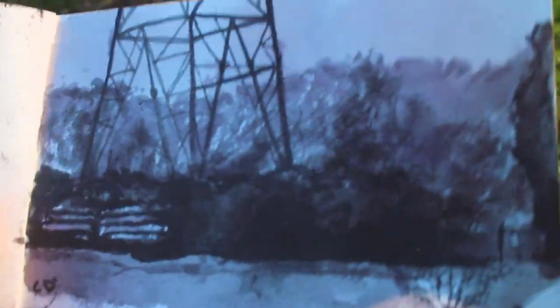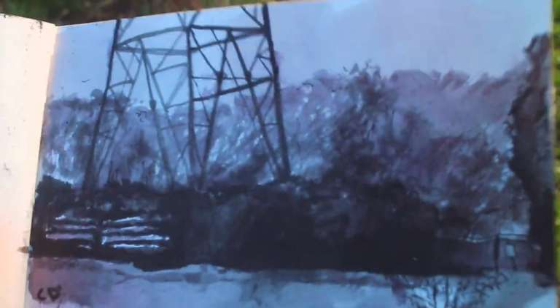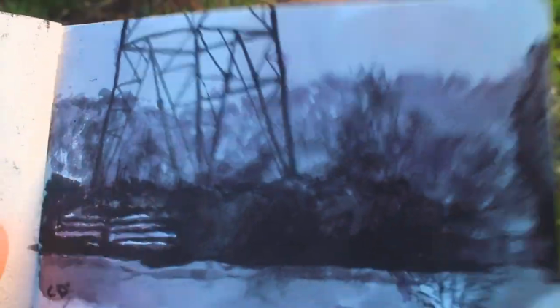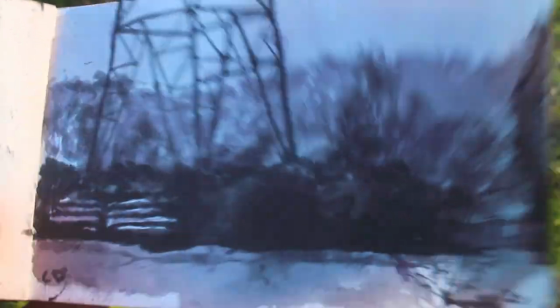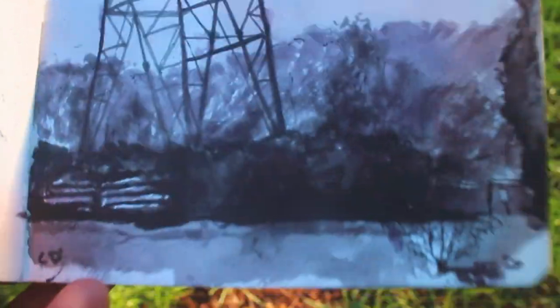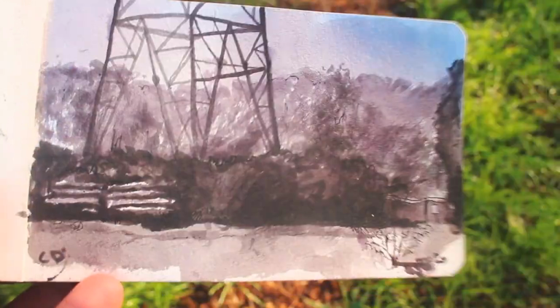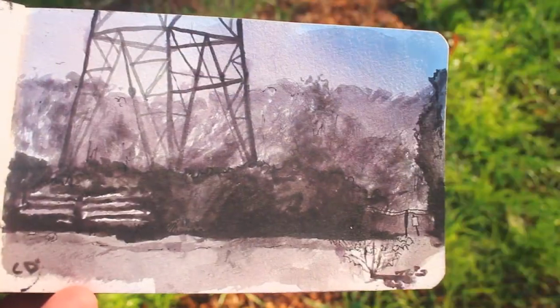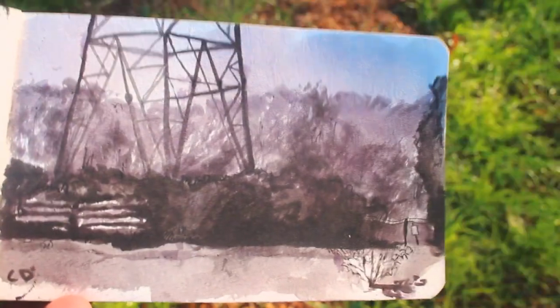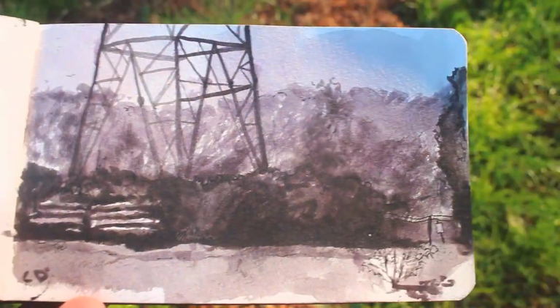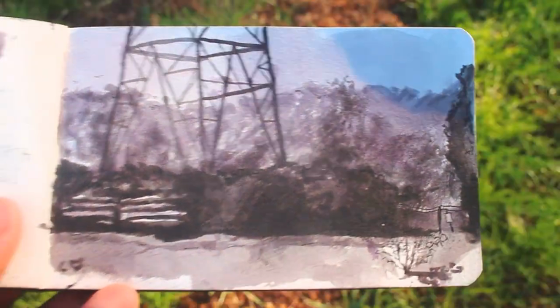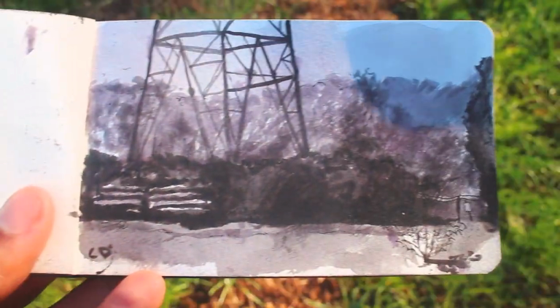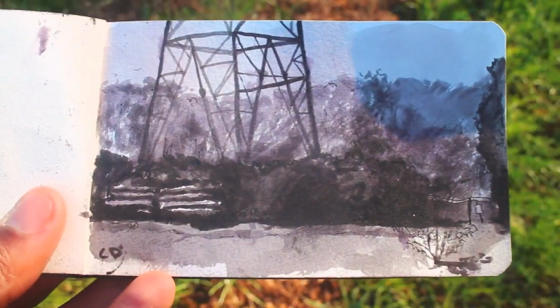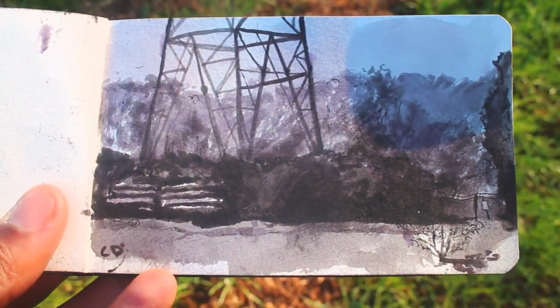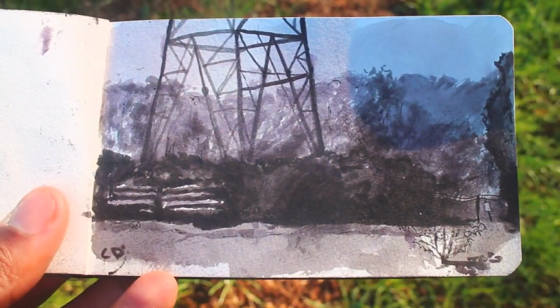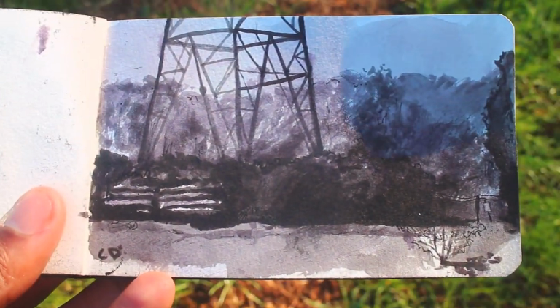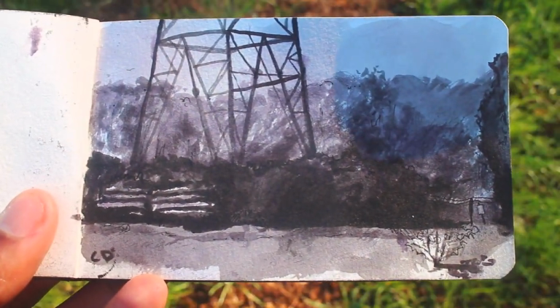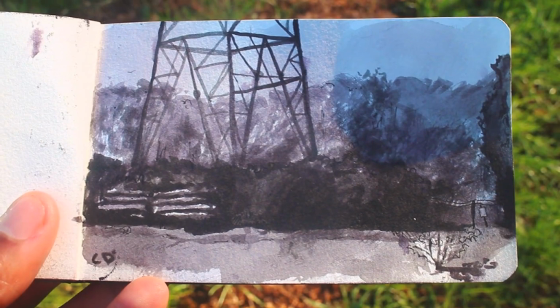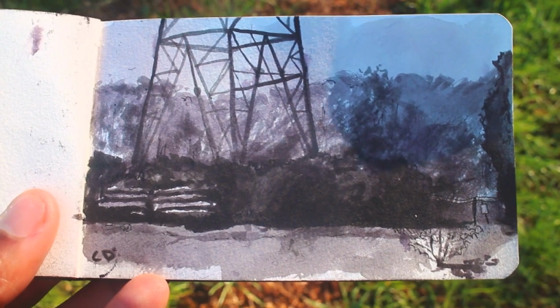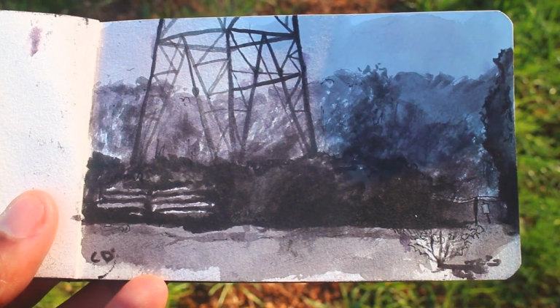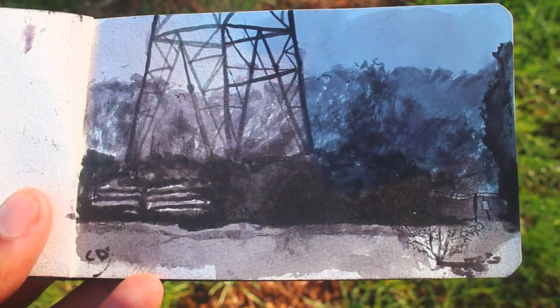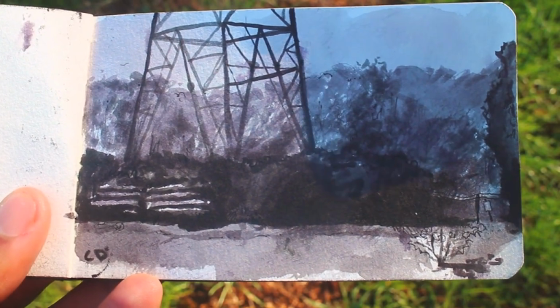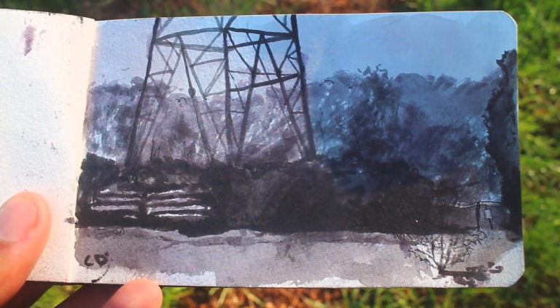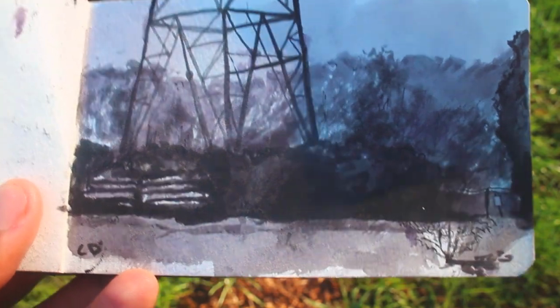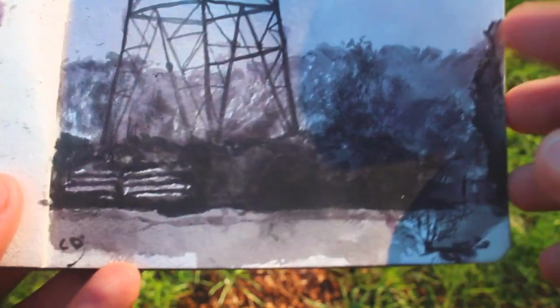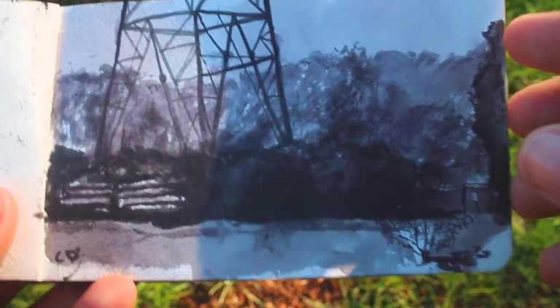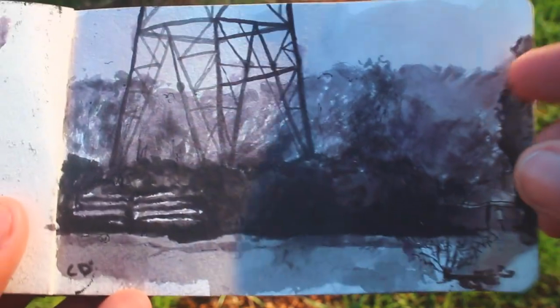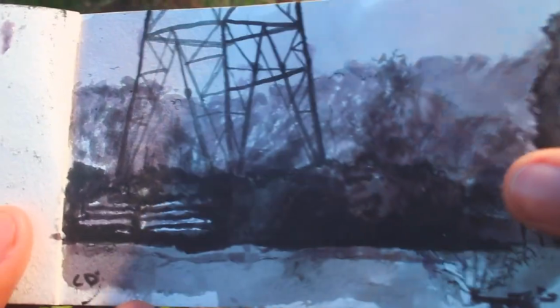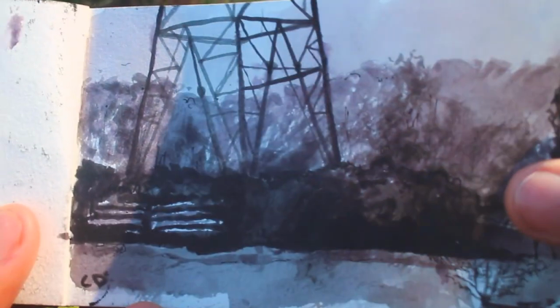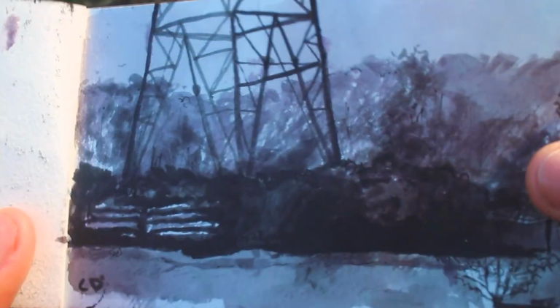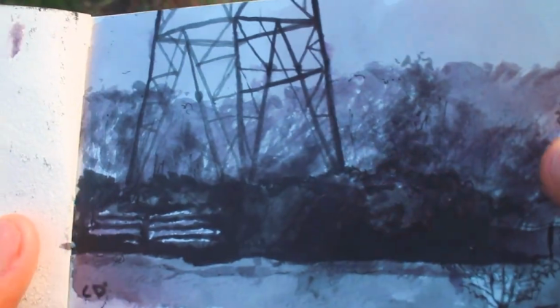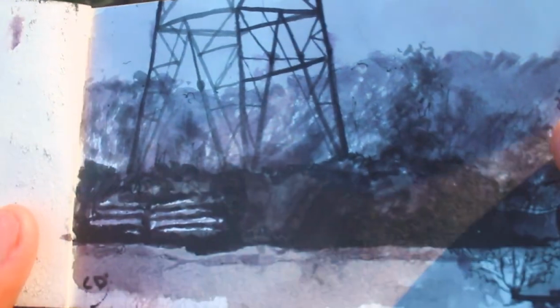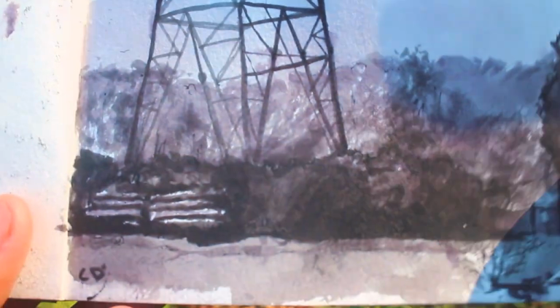This sketch is also kind of hard to look at. There are a couple things I wish I could have done better, but as it stands I think it's alright.